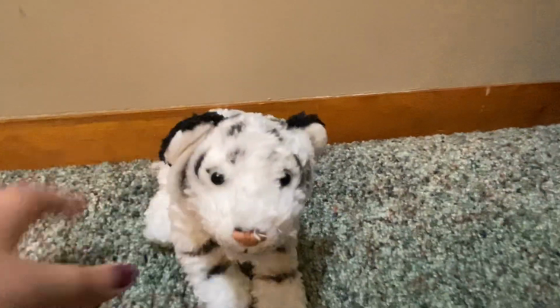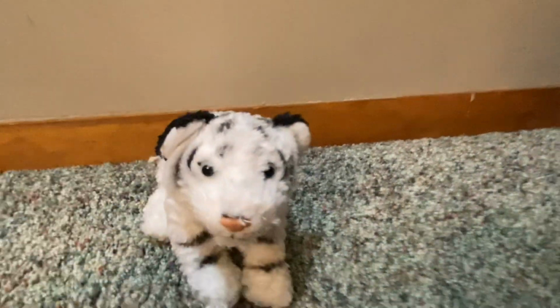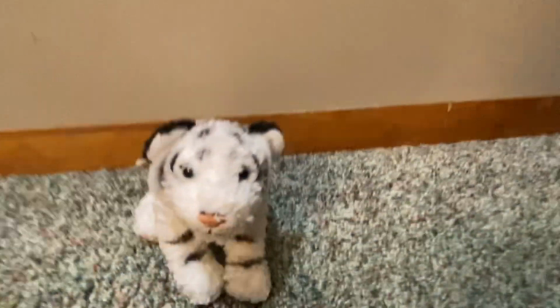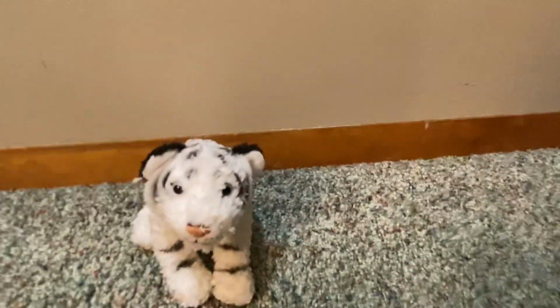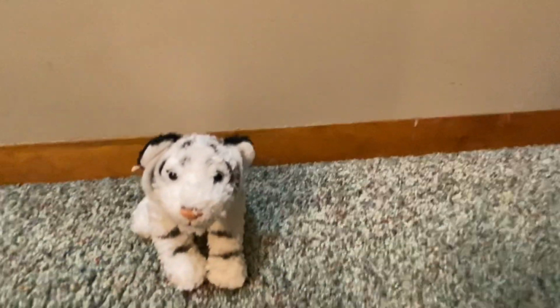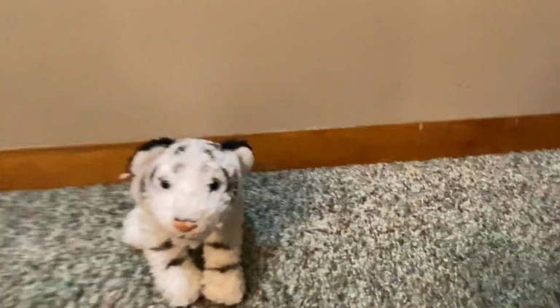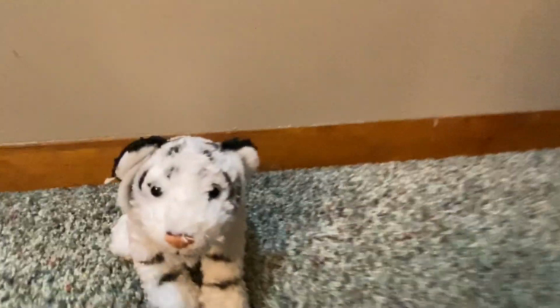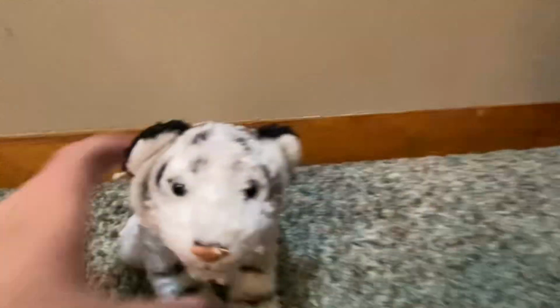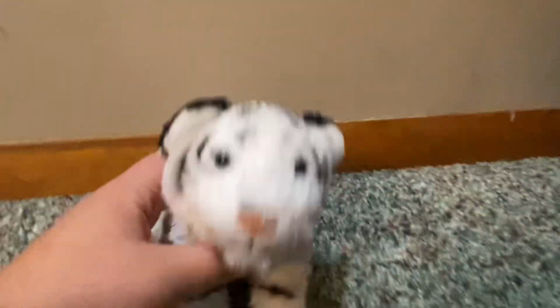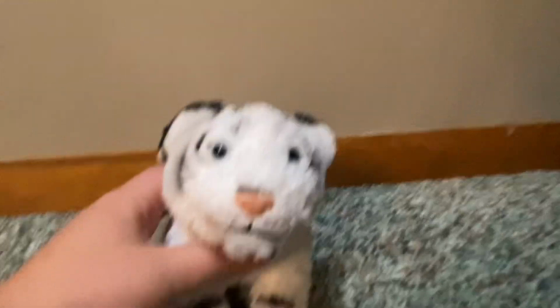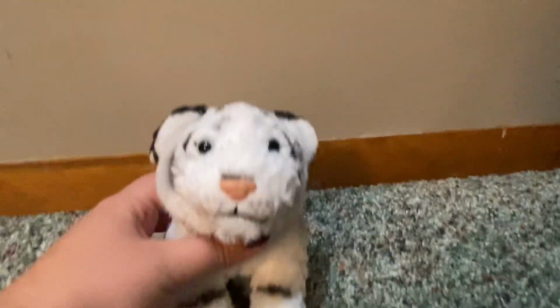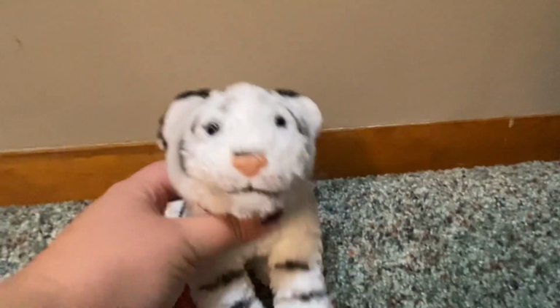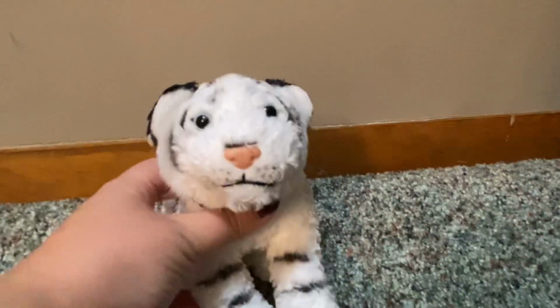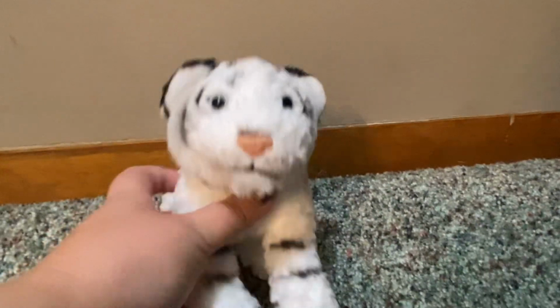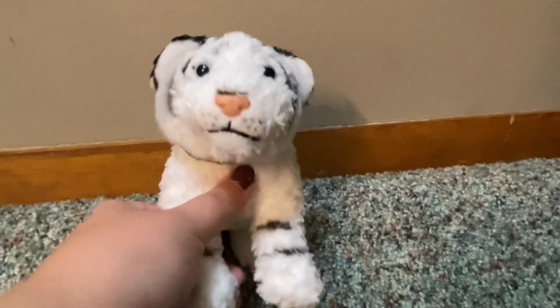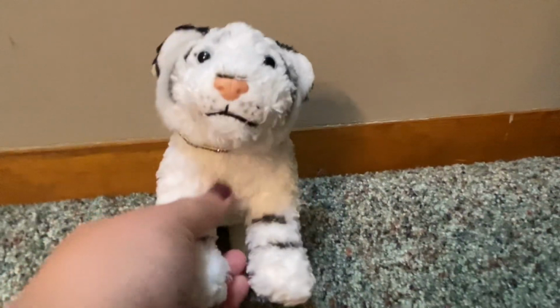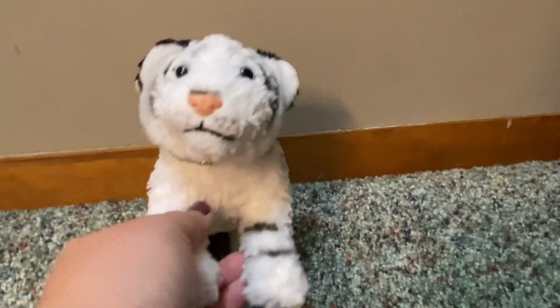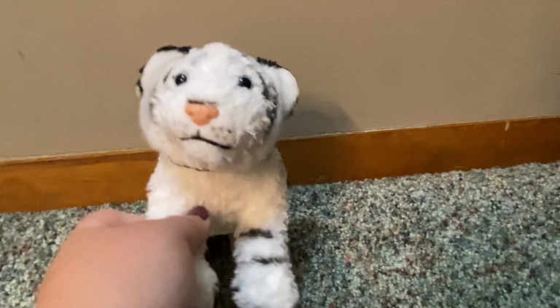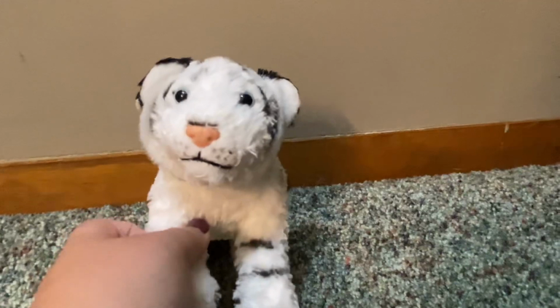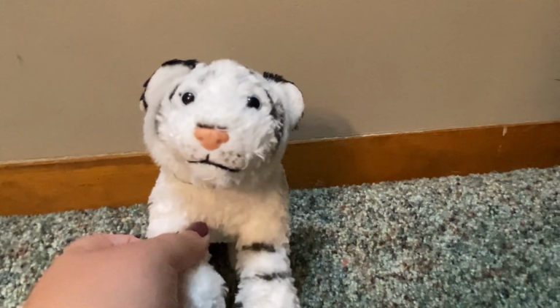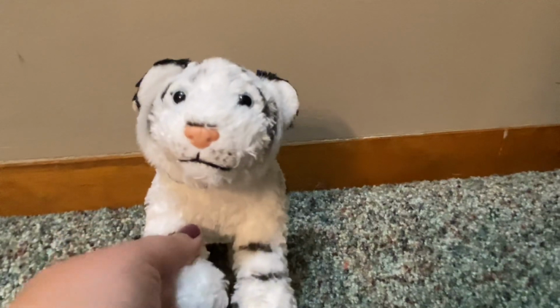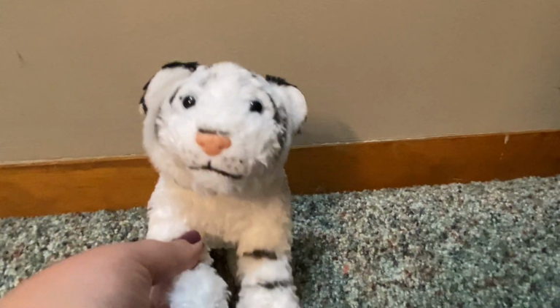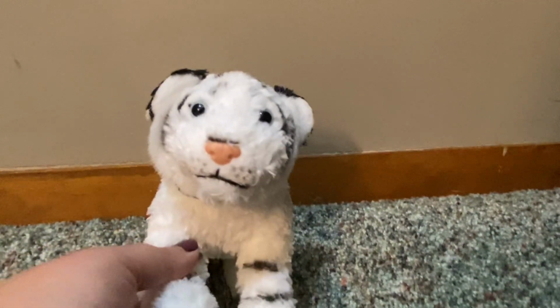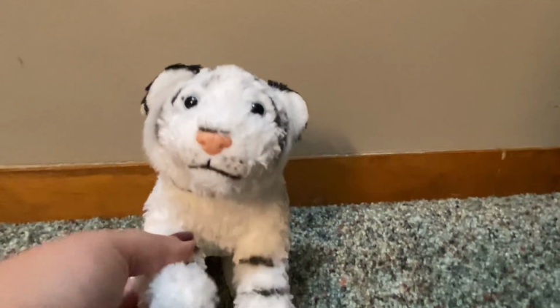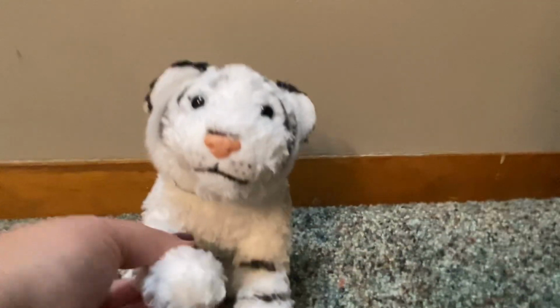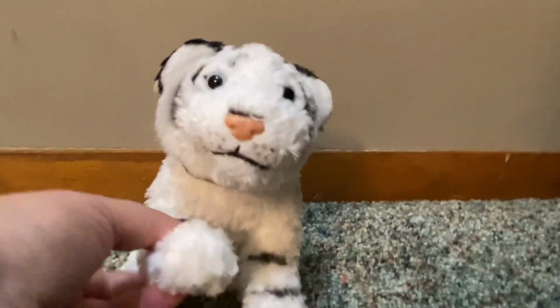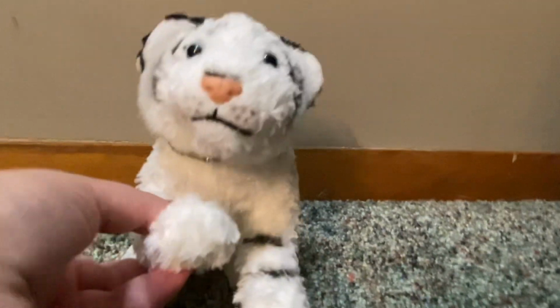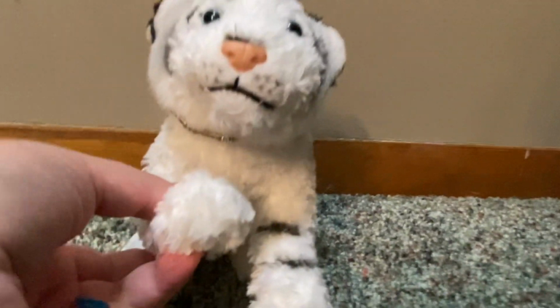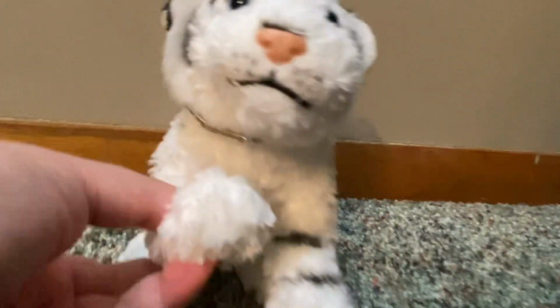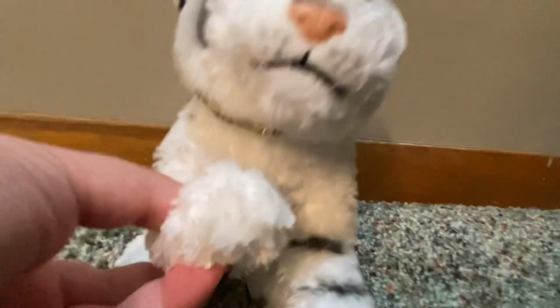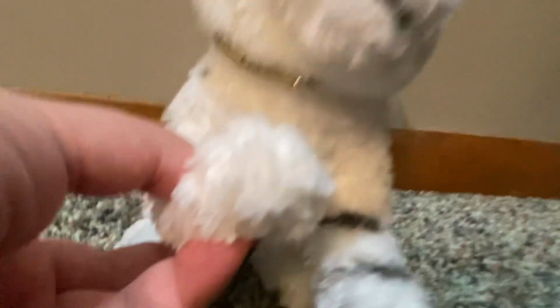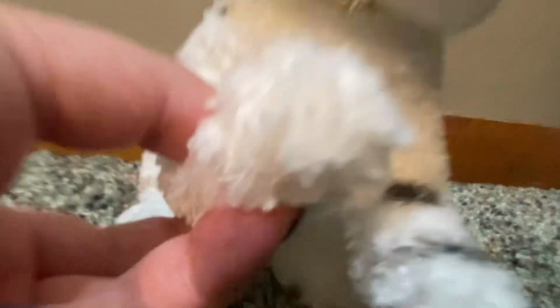I'm so happy I got him. And as always, I hope you guys enjoyed. I'll see you in my next video. Bye, guys.